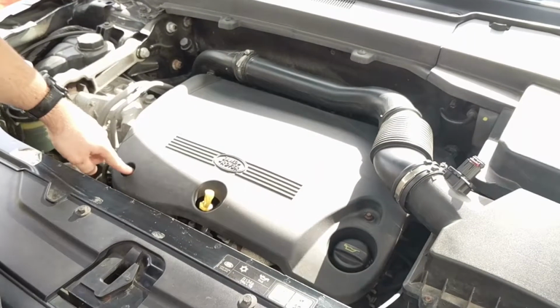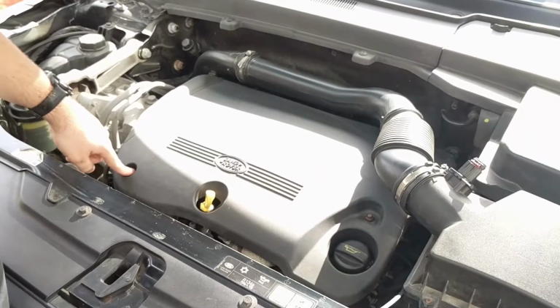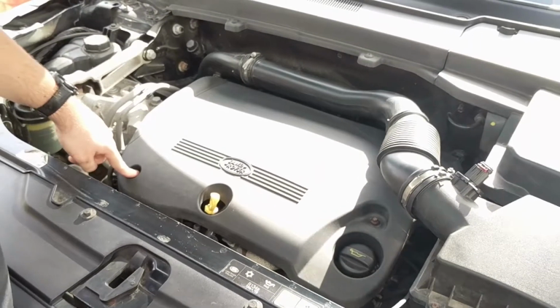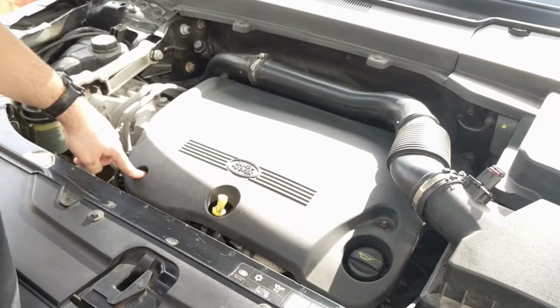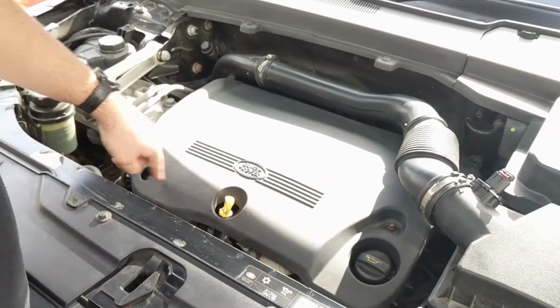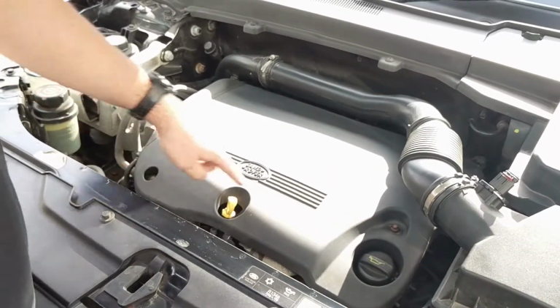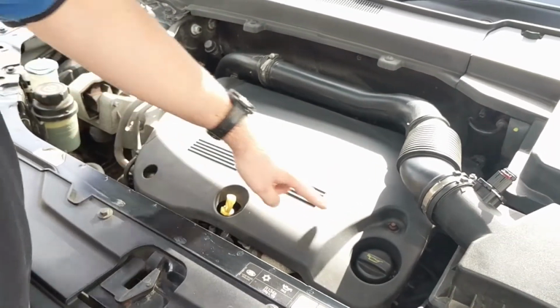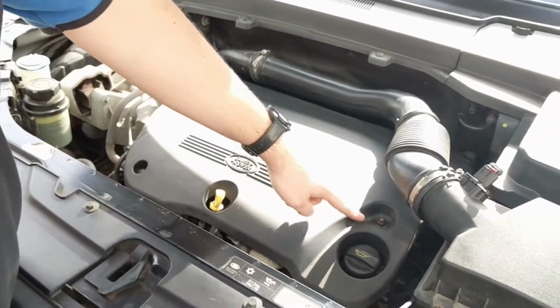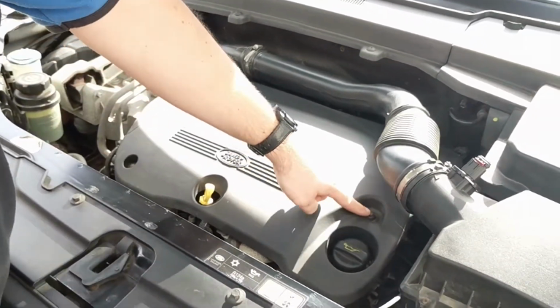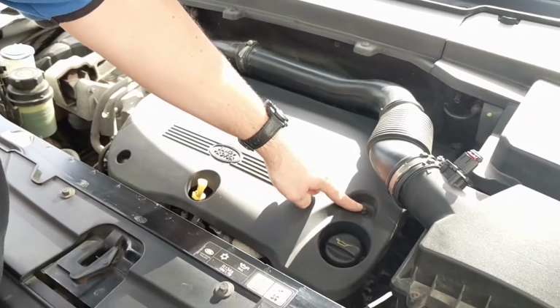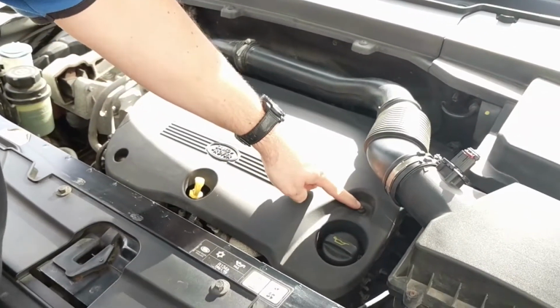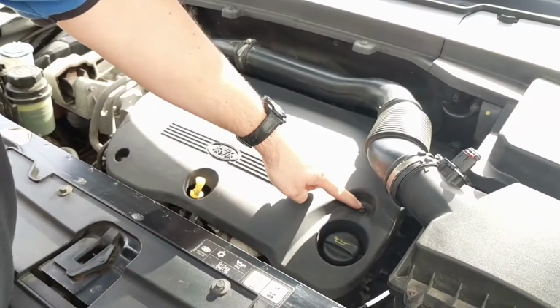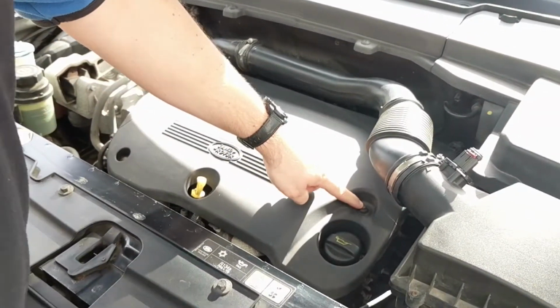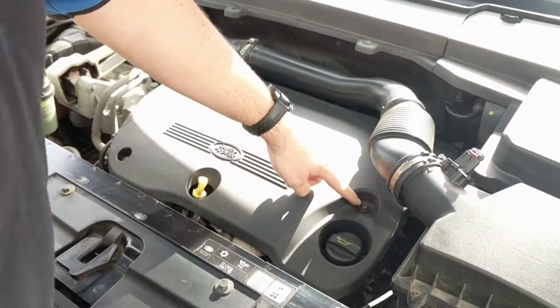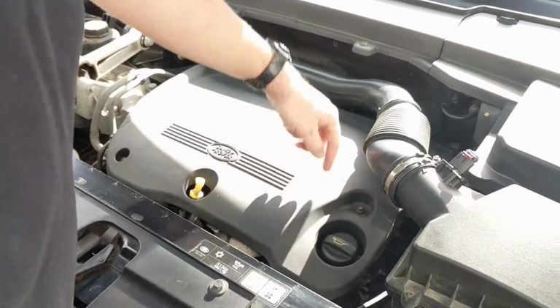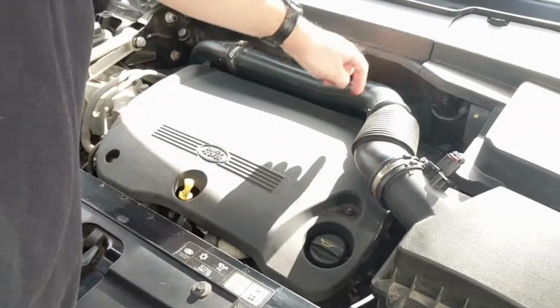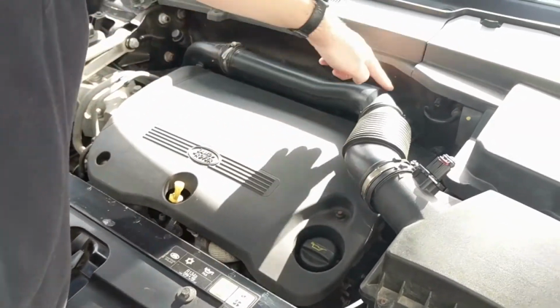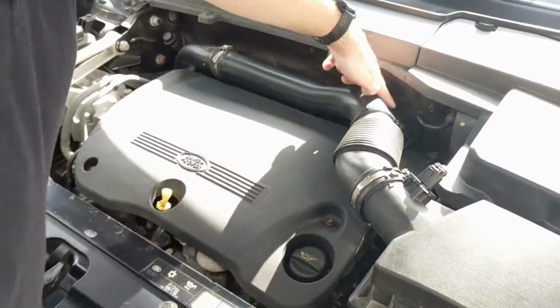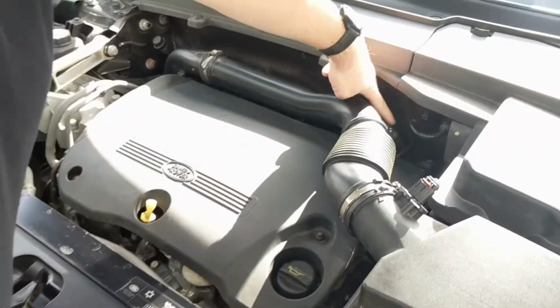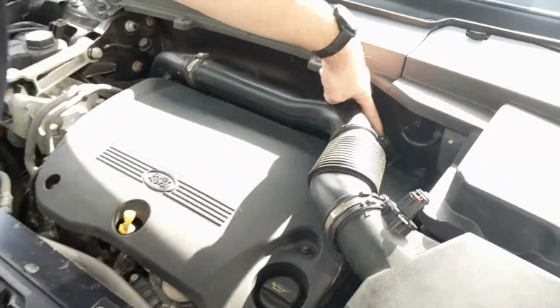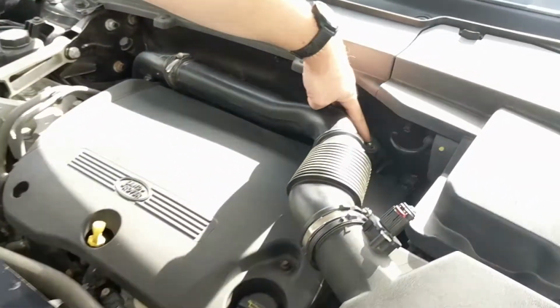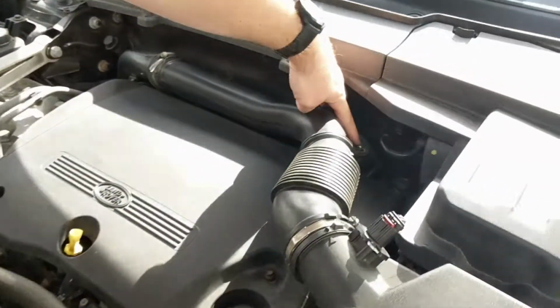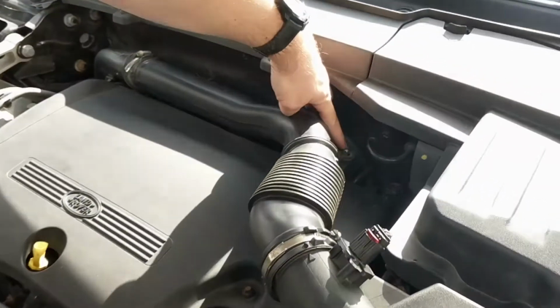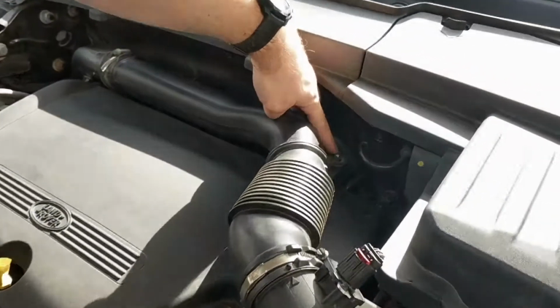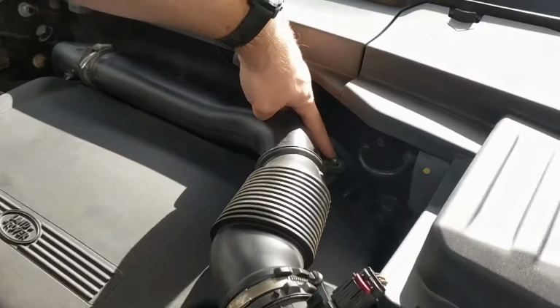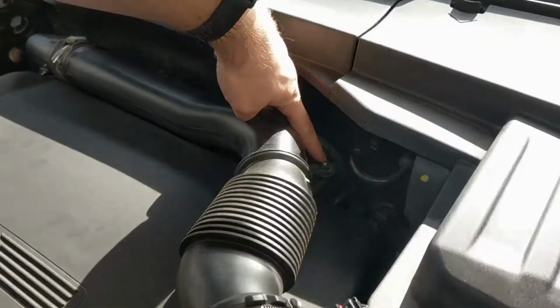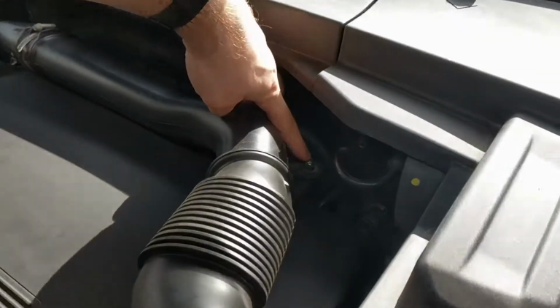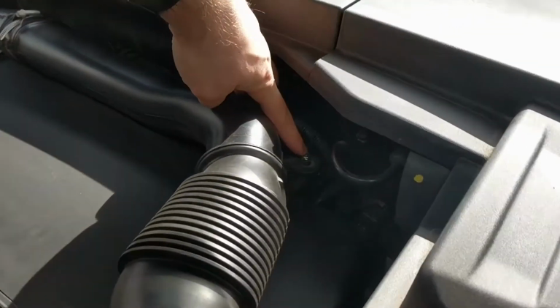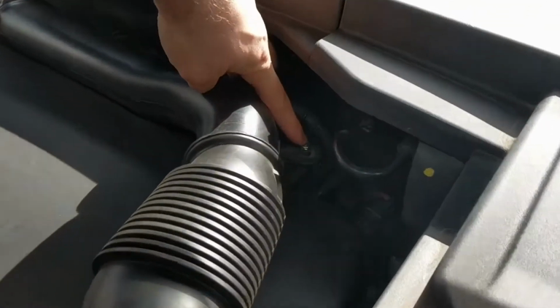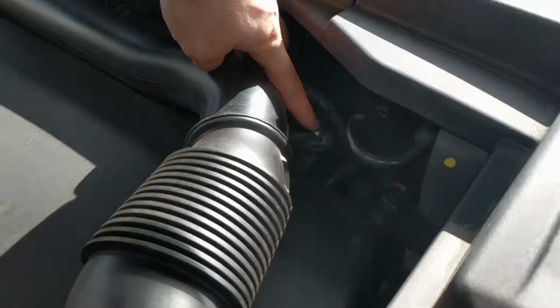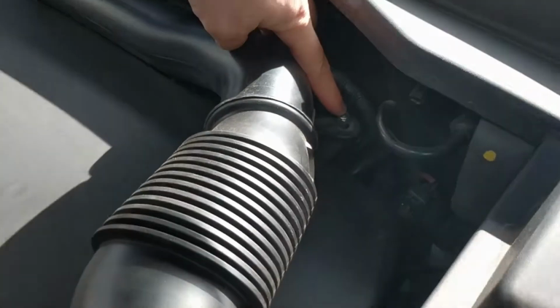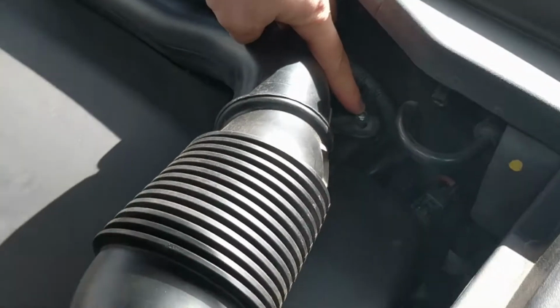Firstly, remove the engine cover. This is secured with bolts which must be removed.